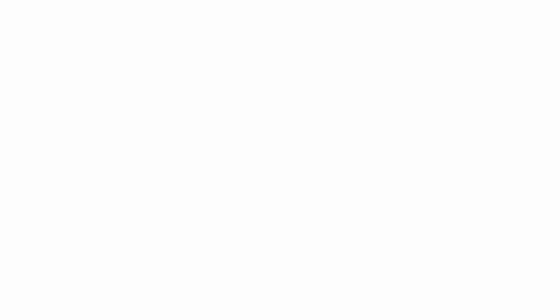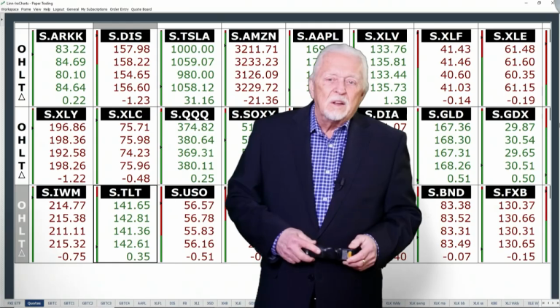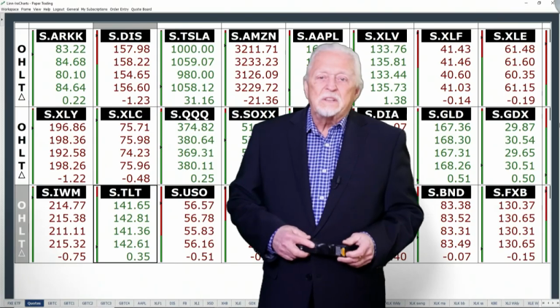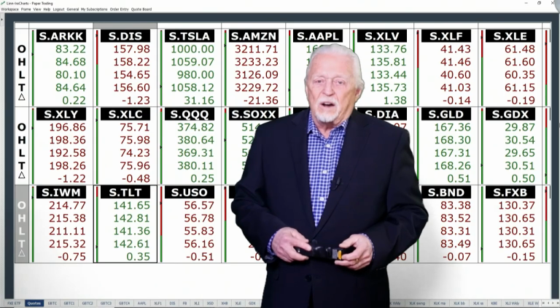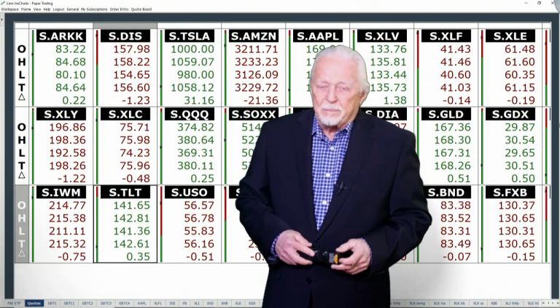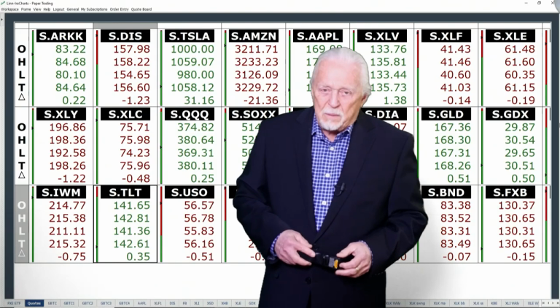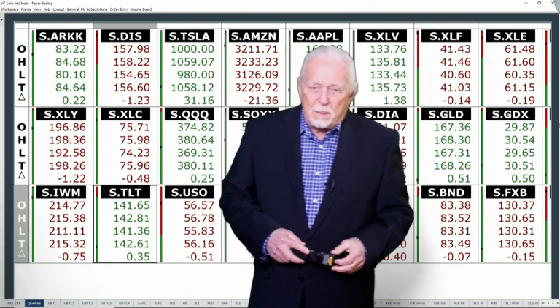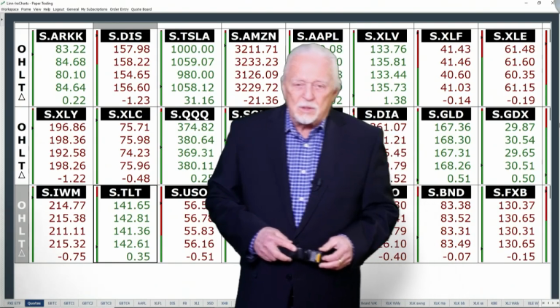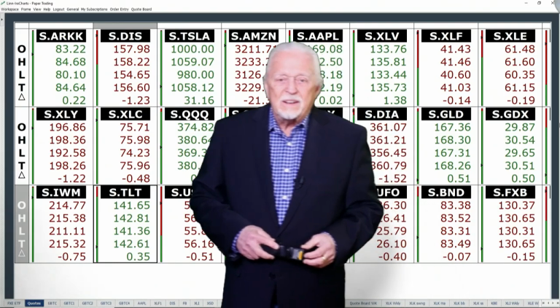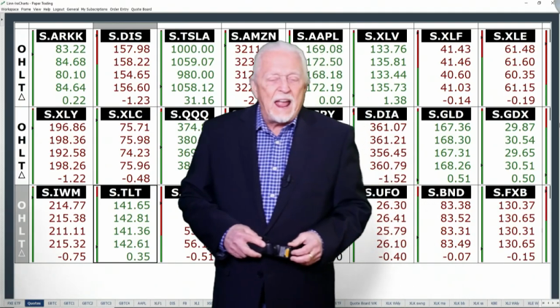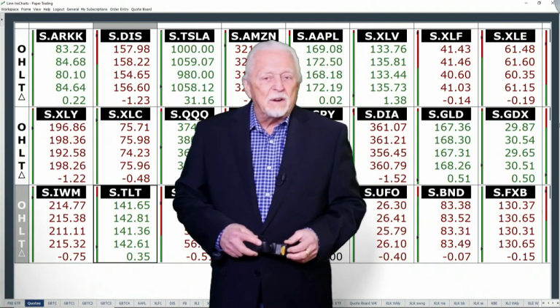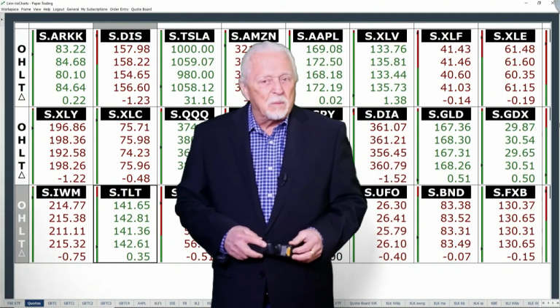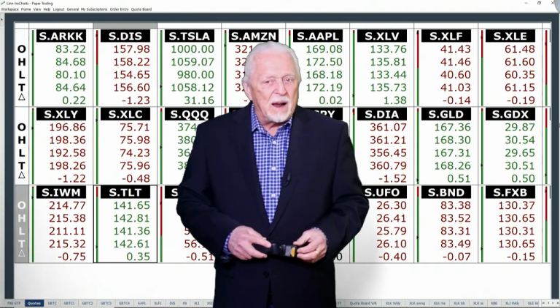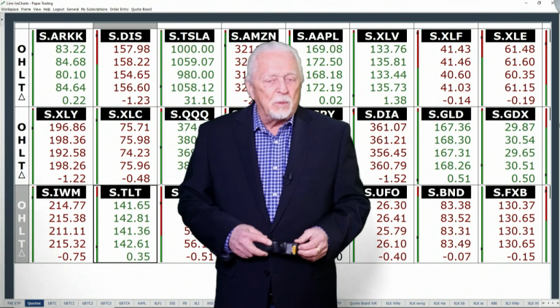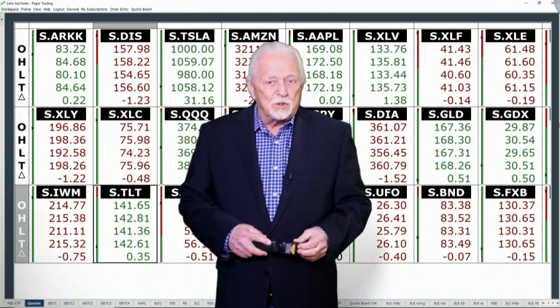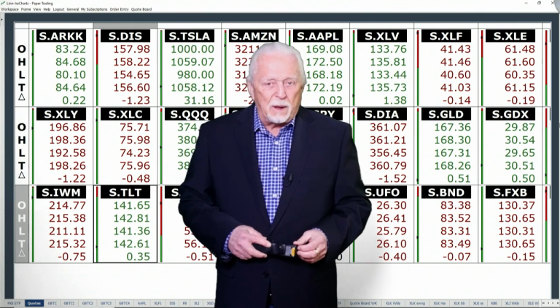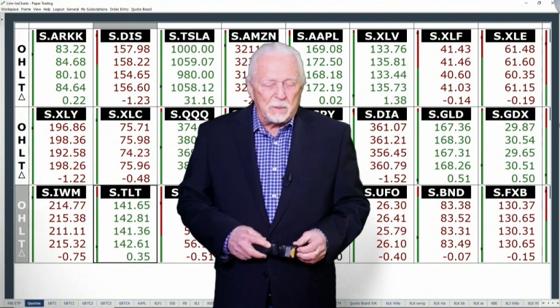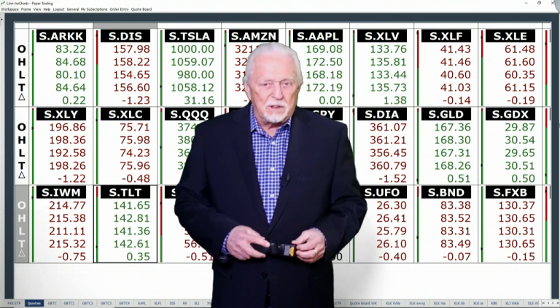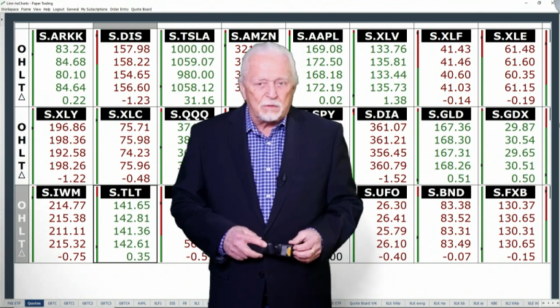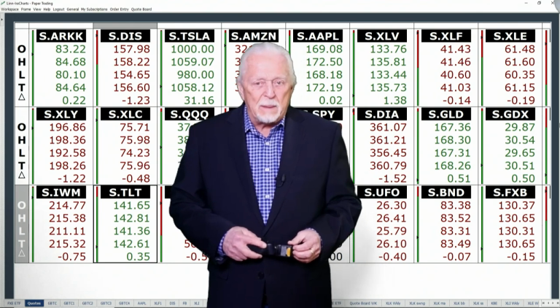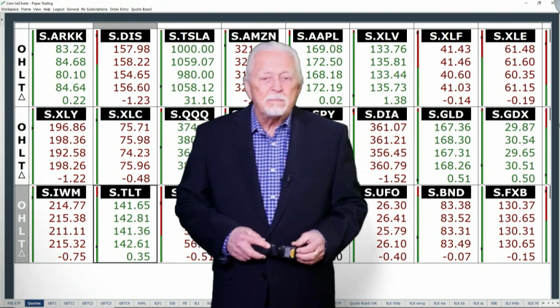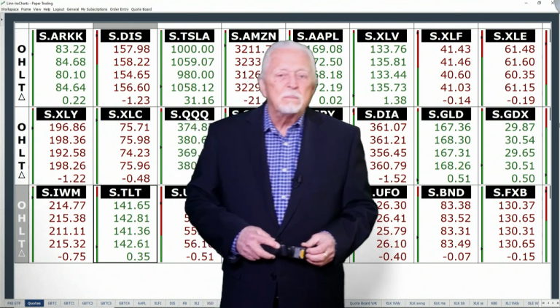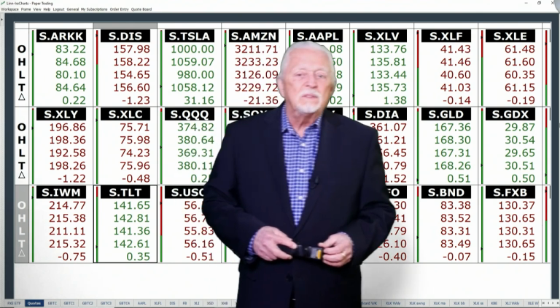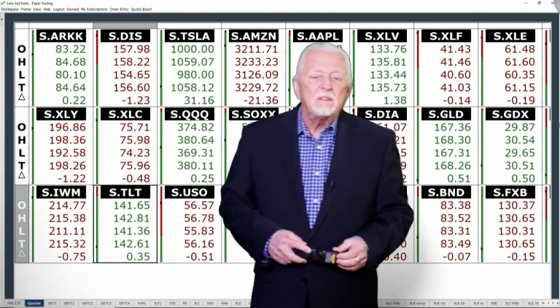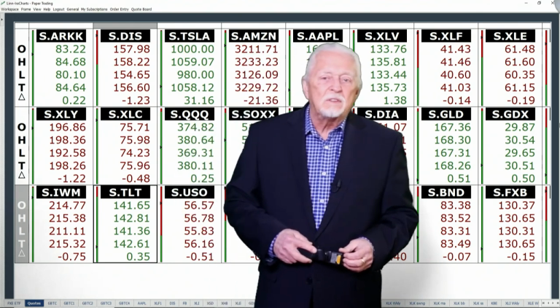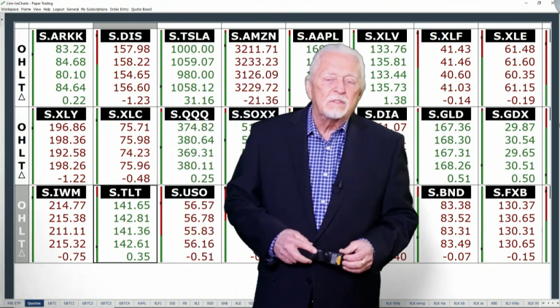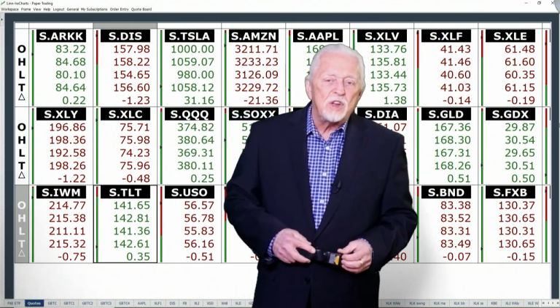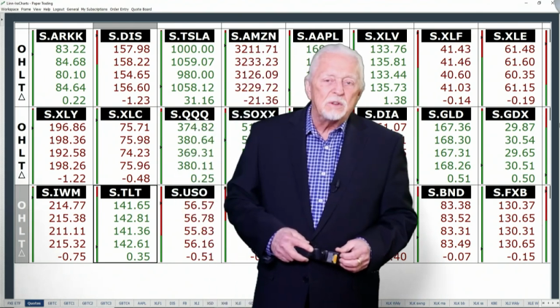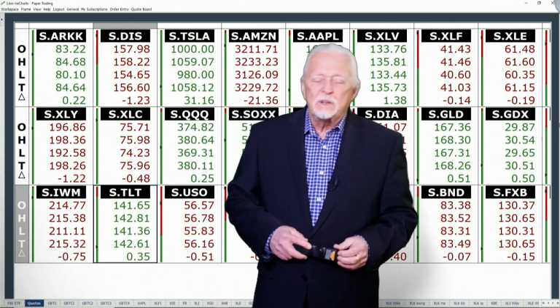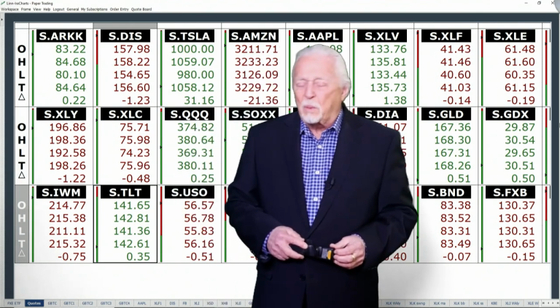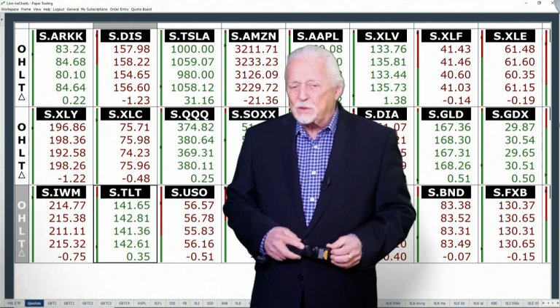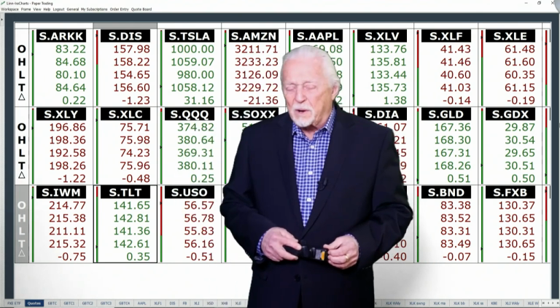Good day all, I'm Ira Epstein, and here we are with your Spider ETF wrap-up for Monday the 10th of January 2022.